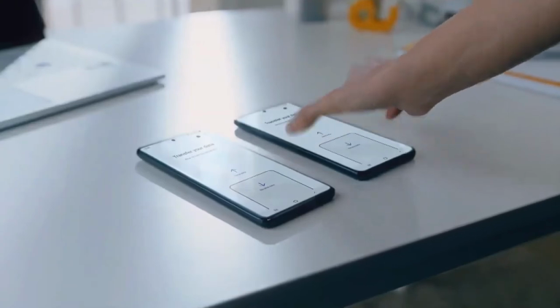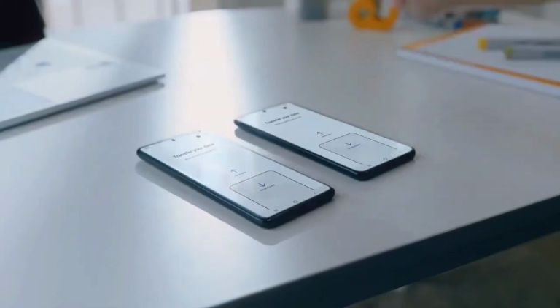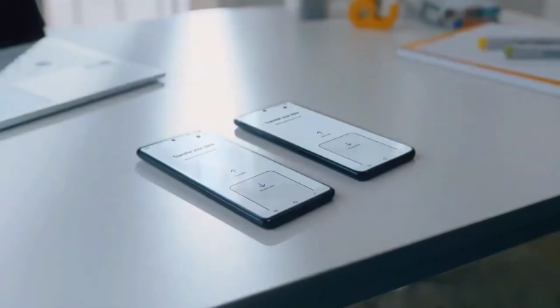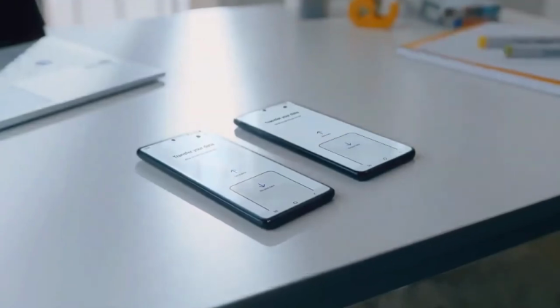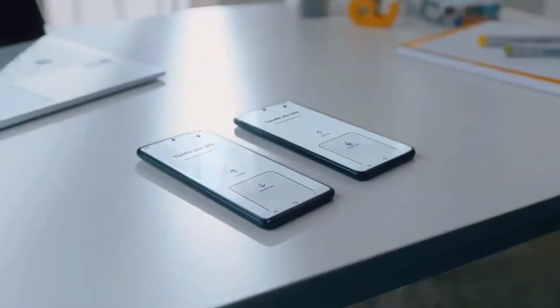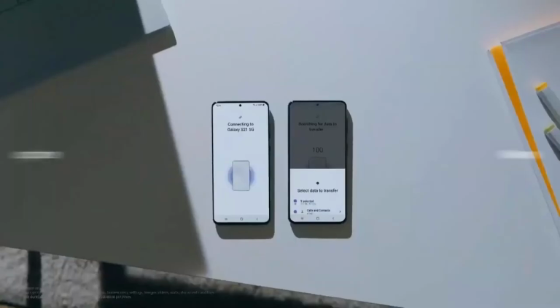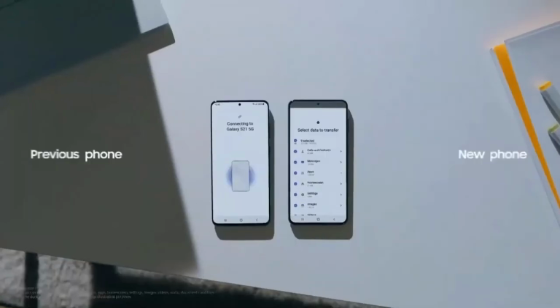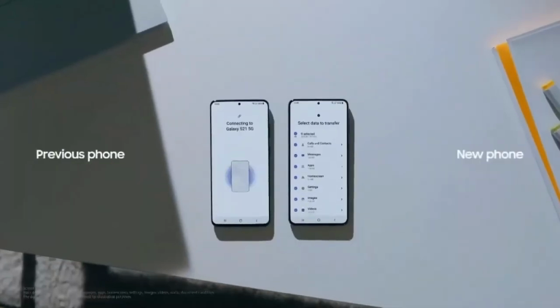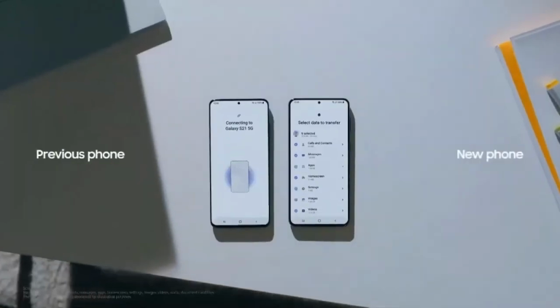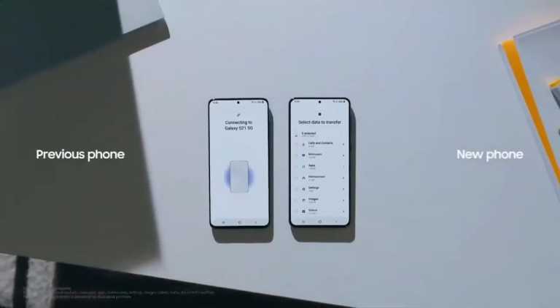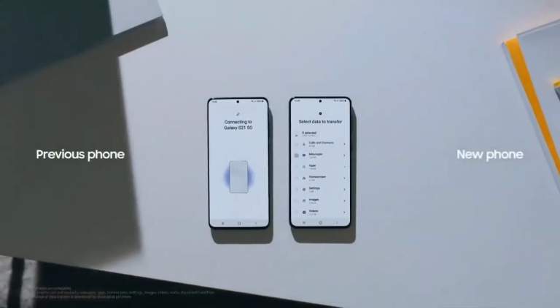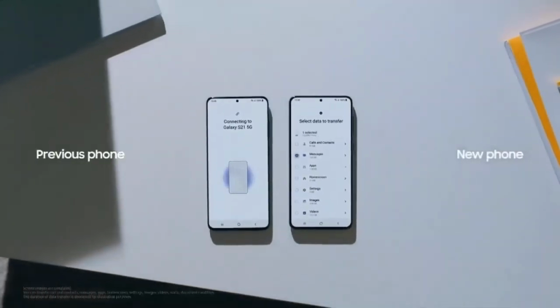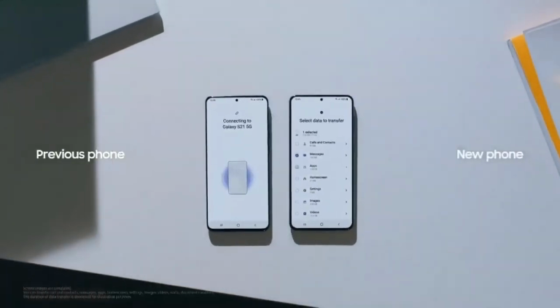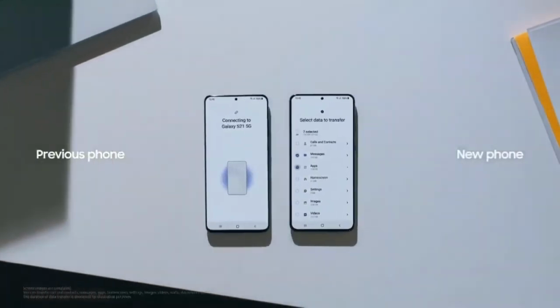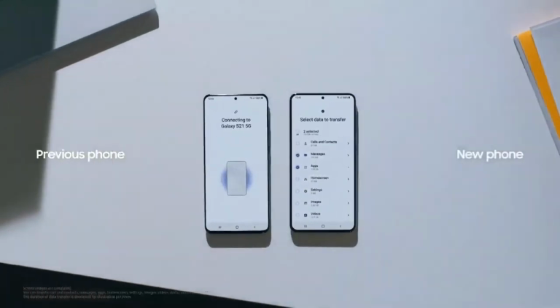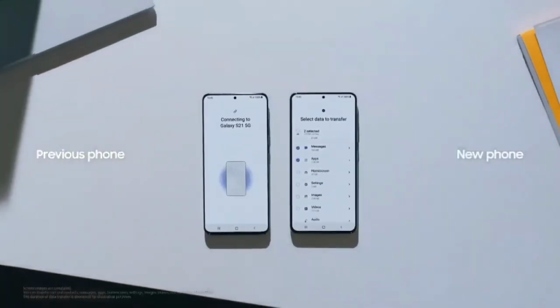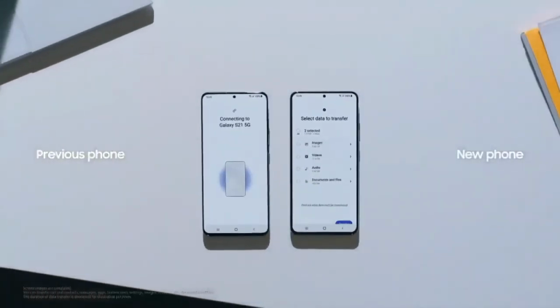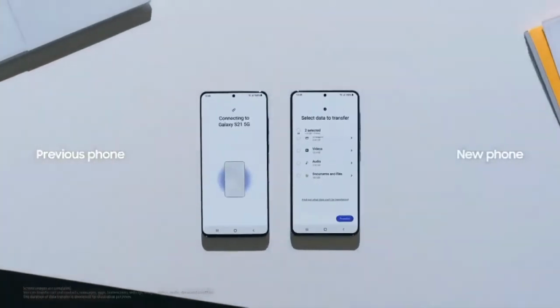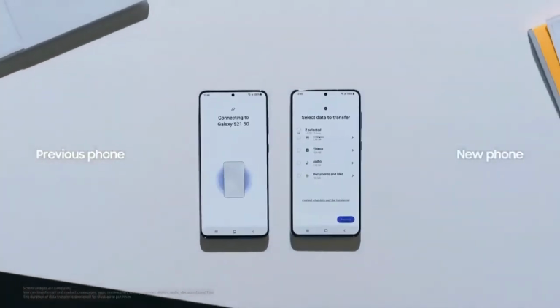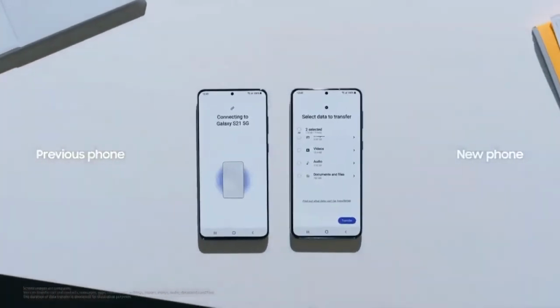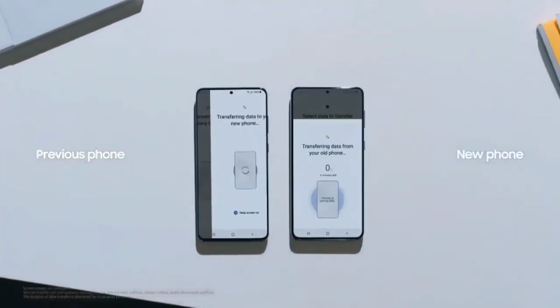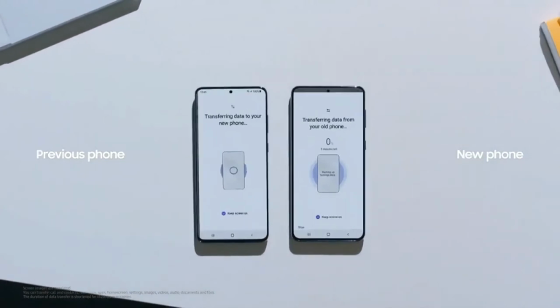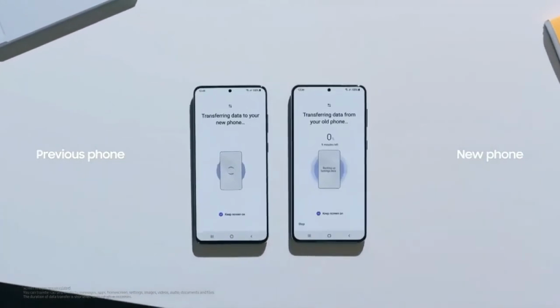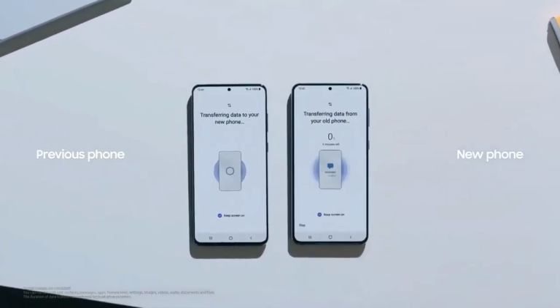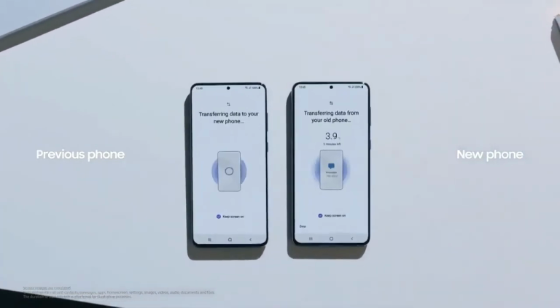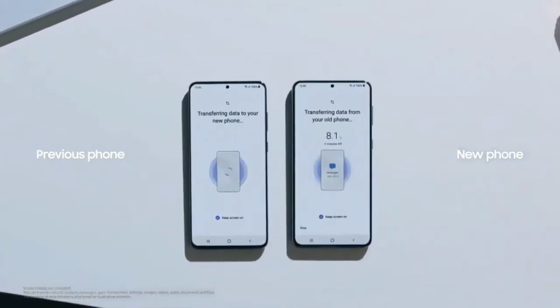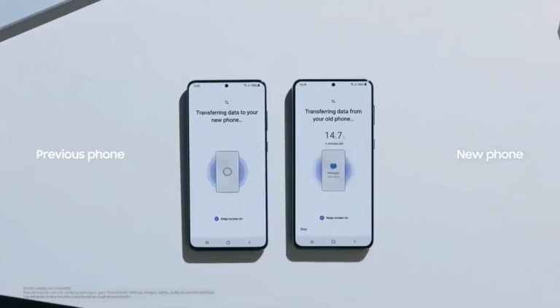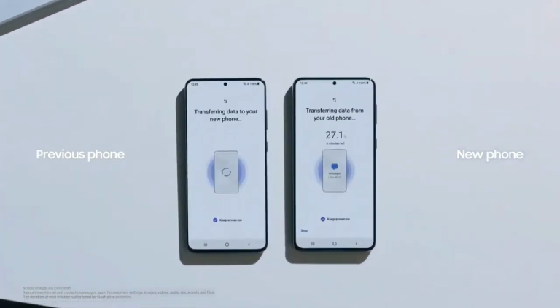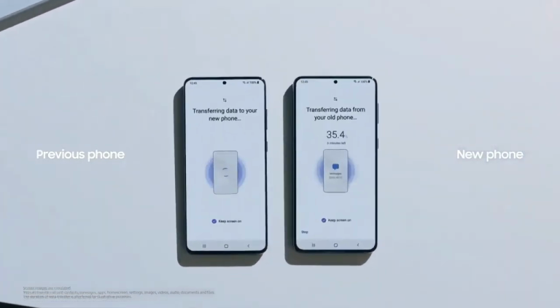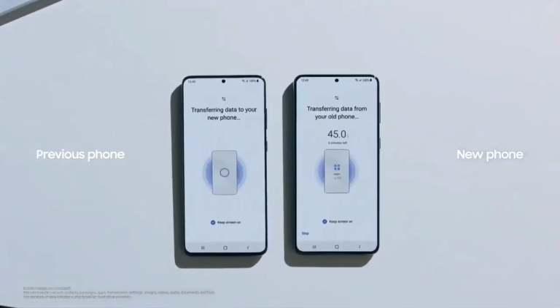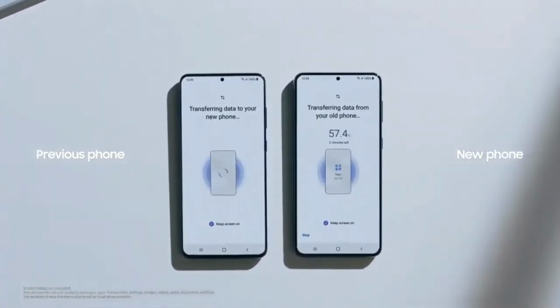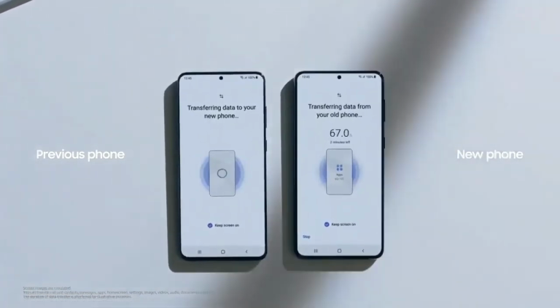Transferring data from your old device can be a chore. Simply connect, select, and the rest of your new device setup is easy.